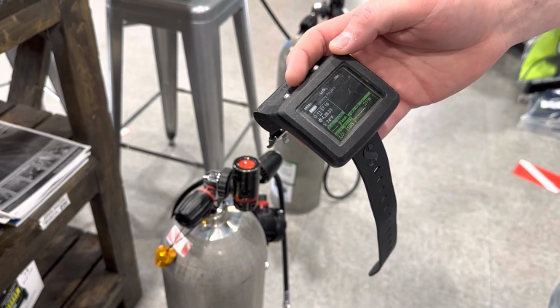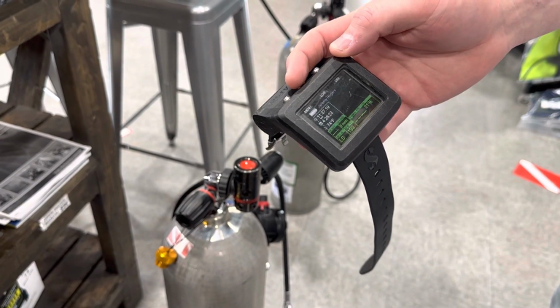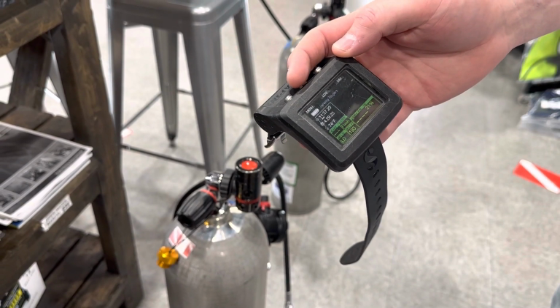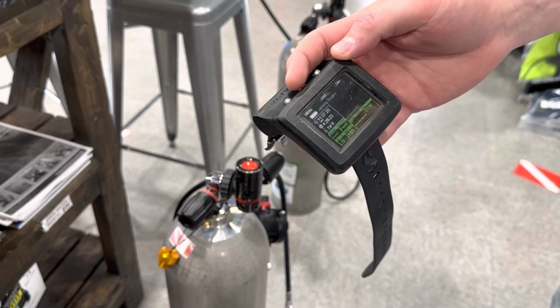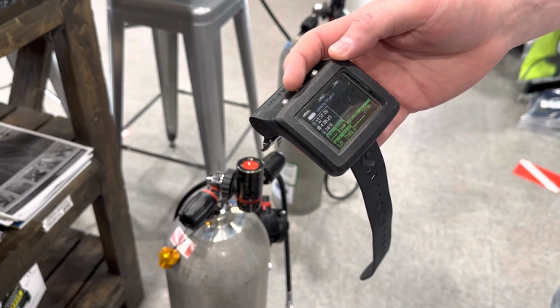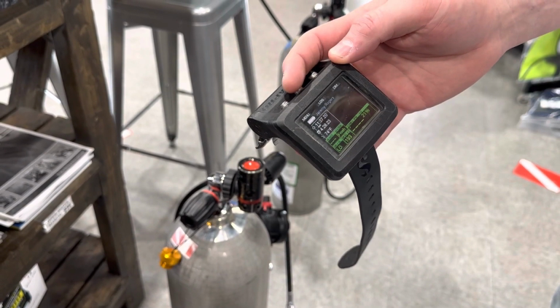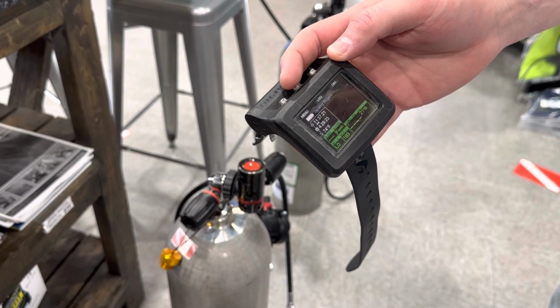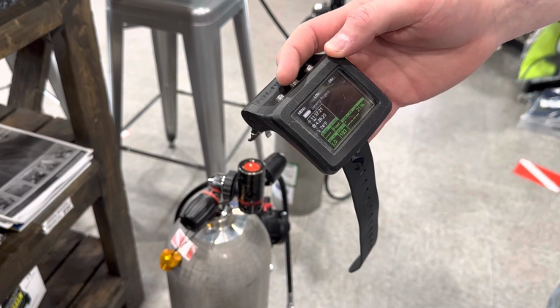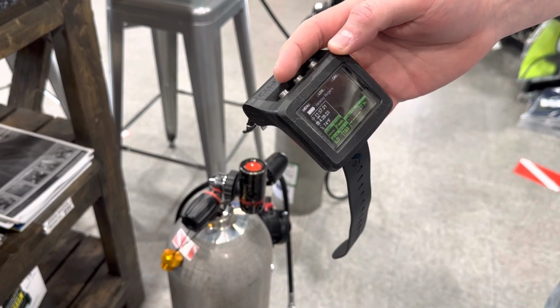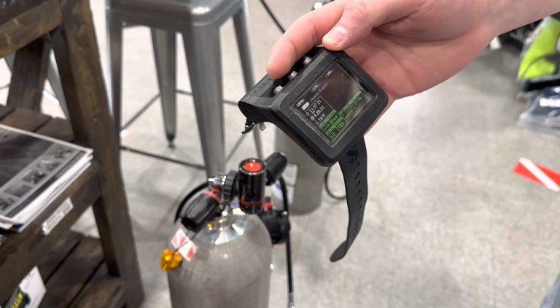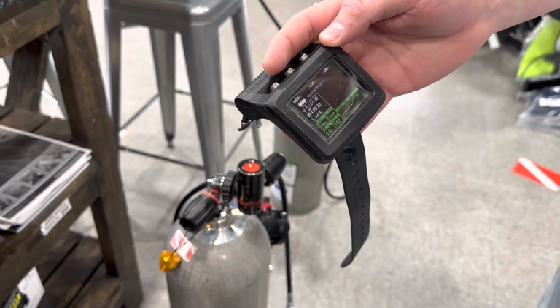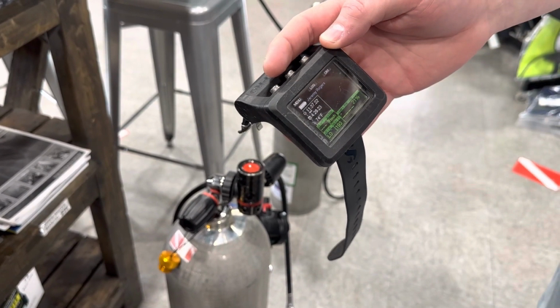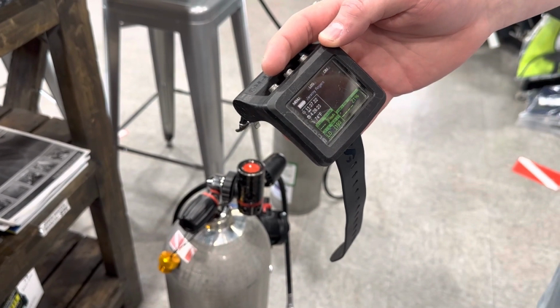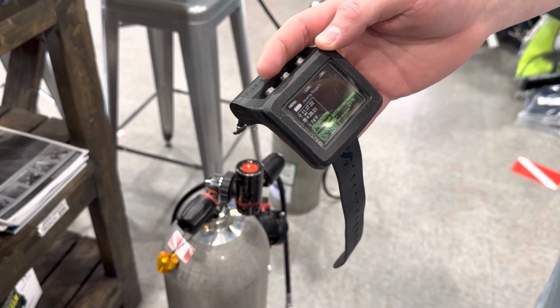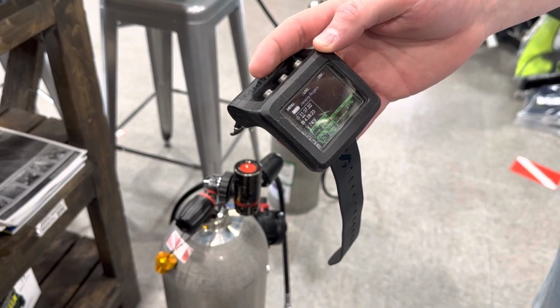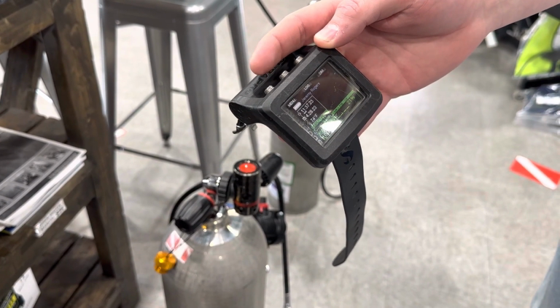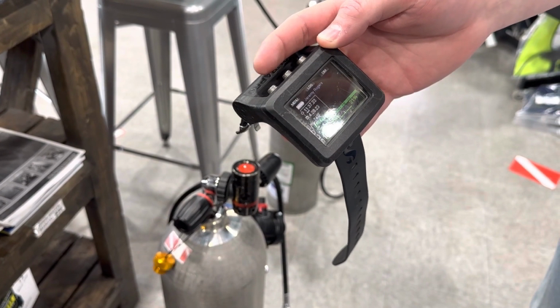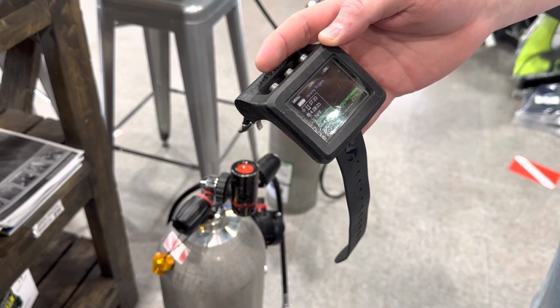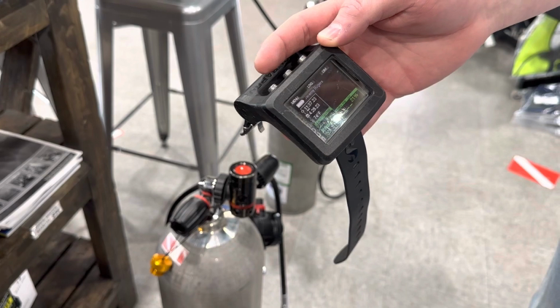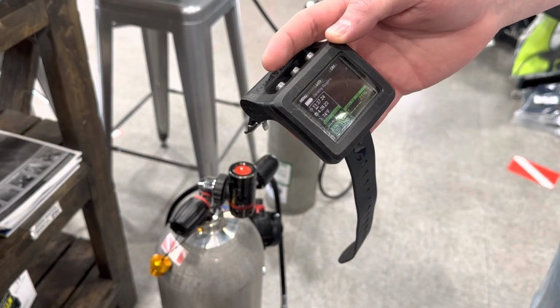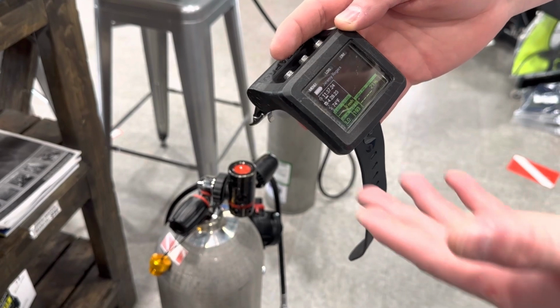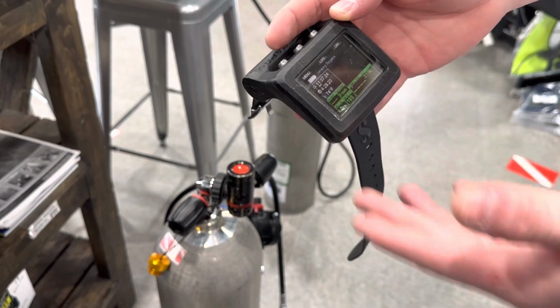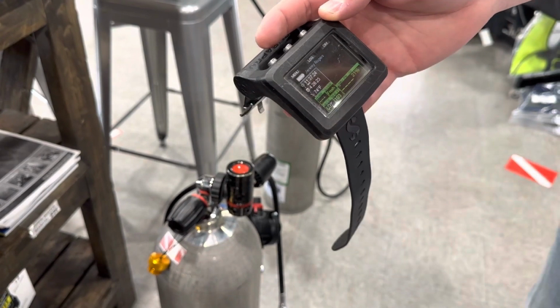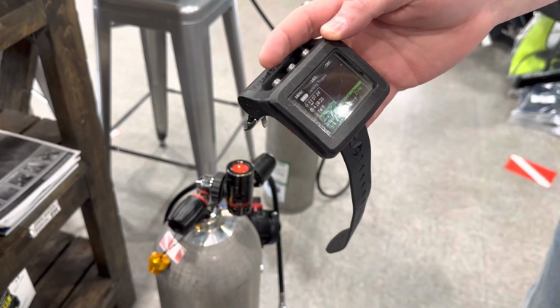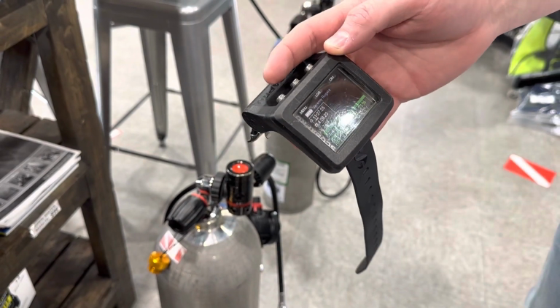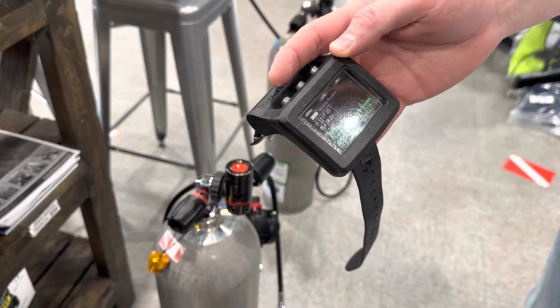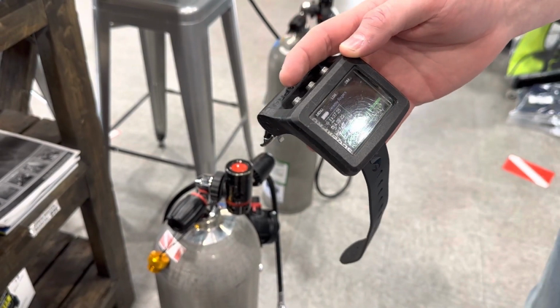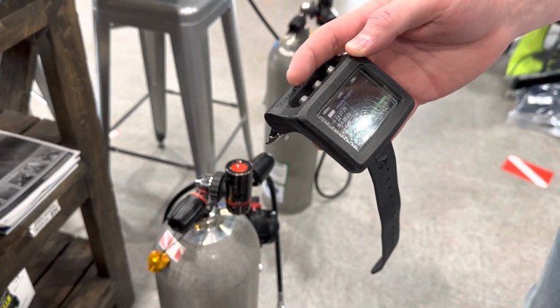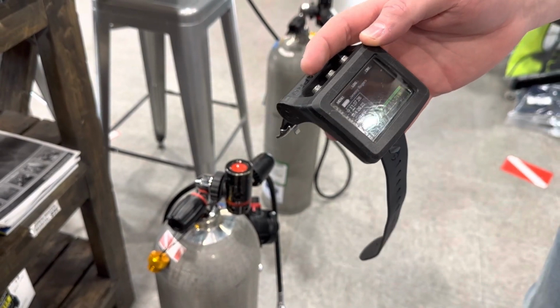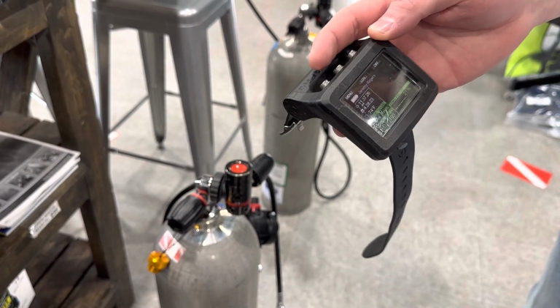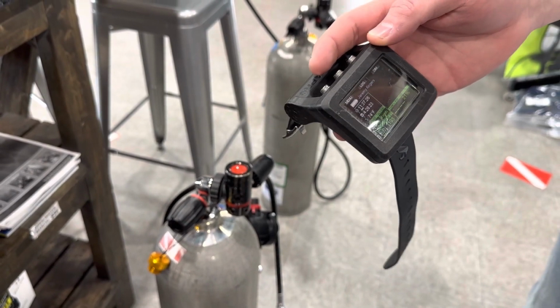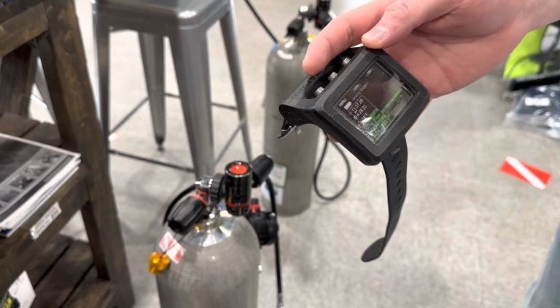Hey, what's going on guys, it's Drake with Extreme Sports, and today we're going to be going over how to set up the Scuba Pro G2 with side mount cylinders.